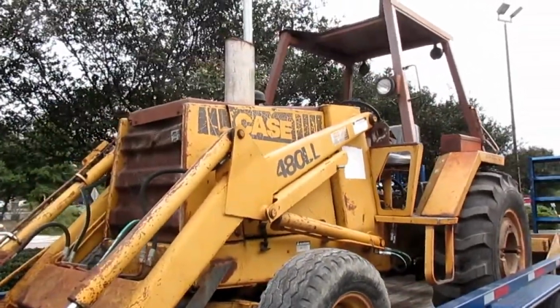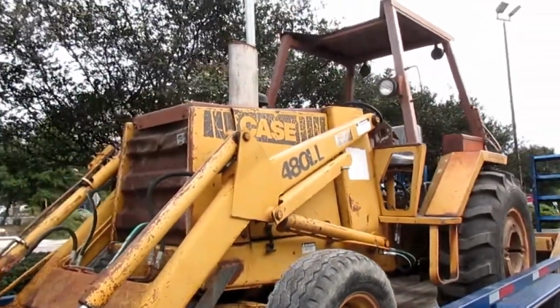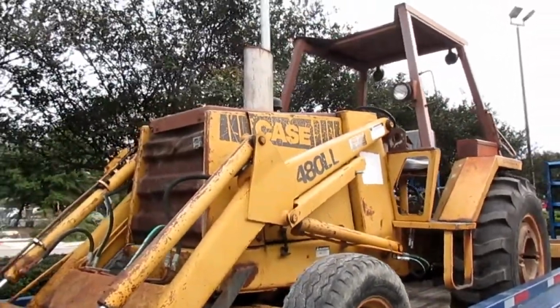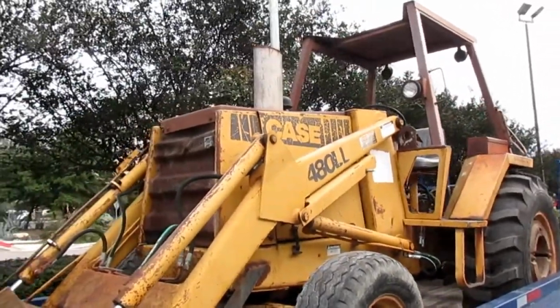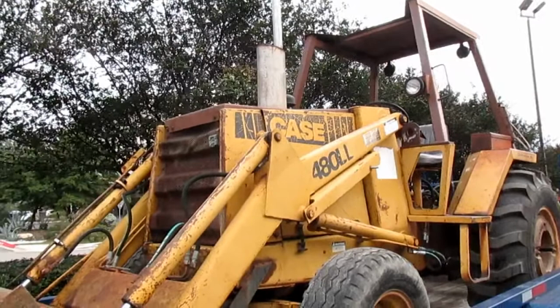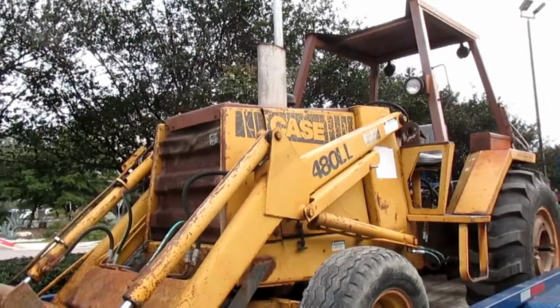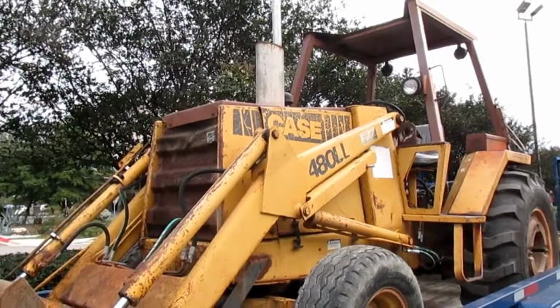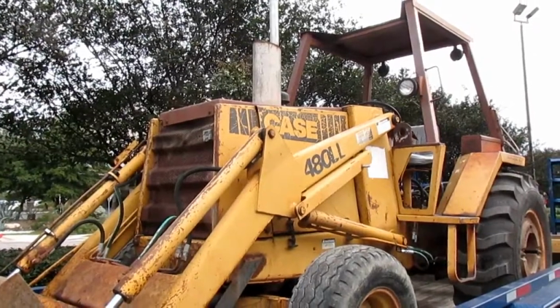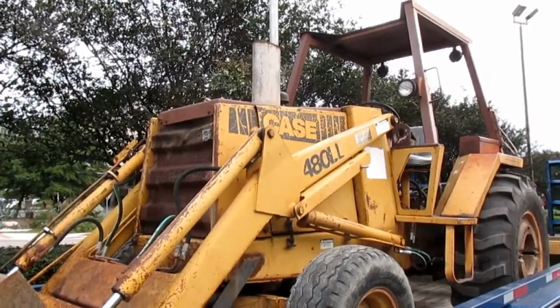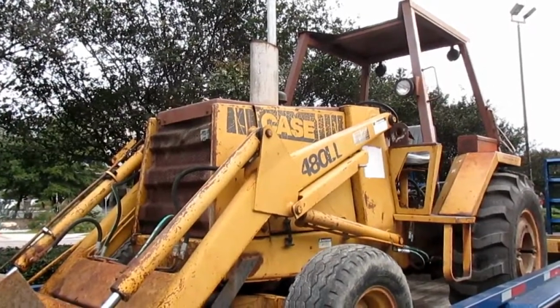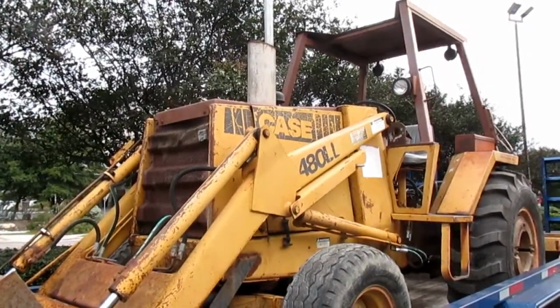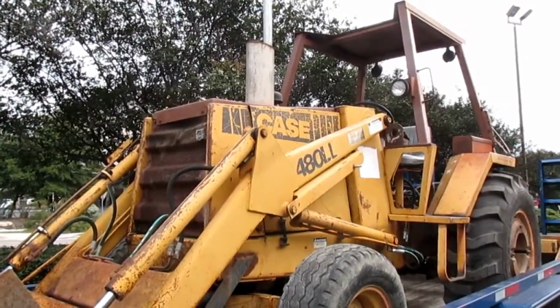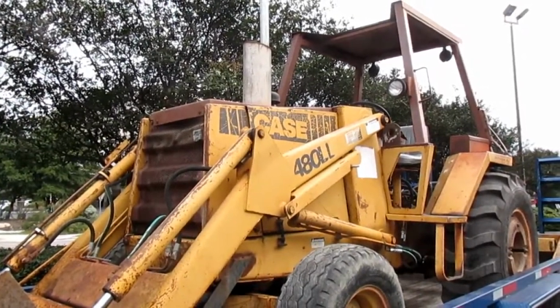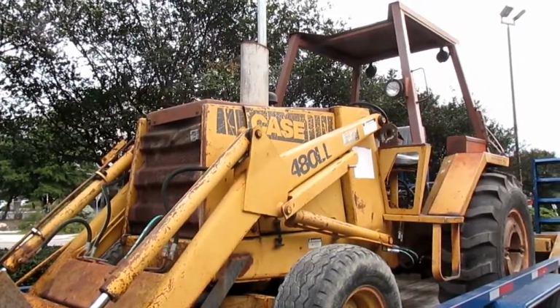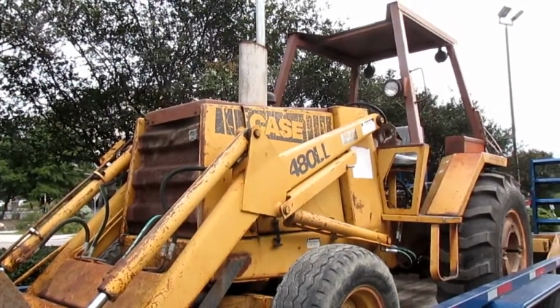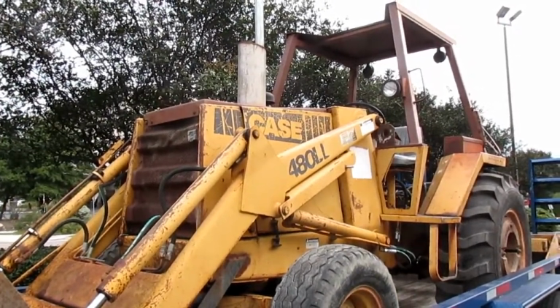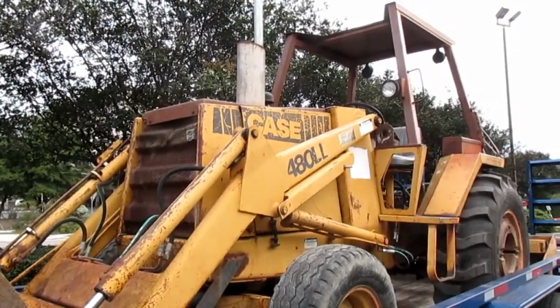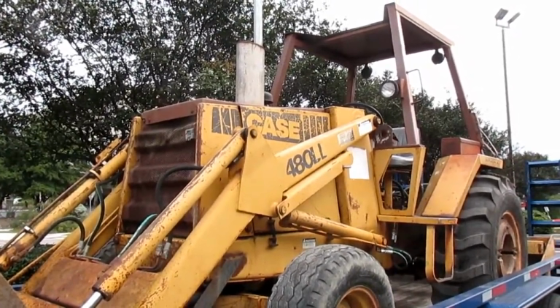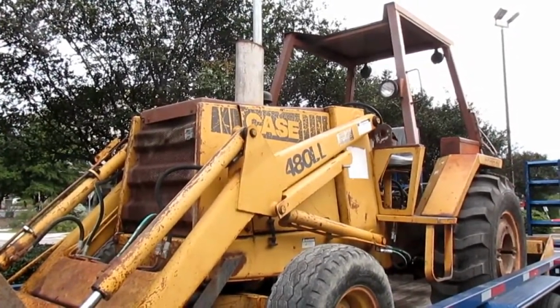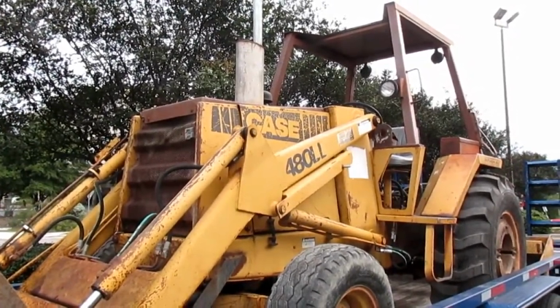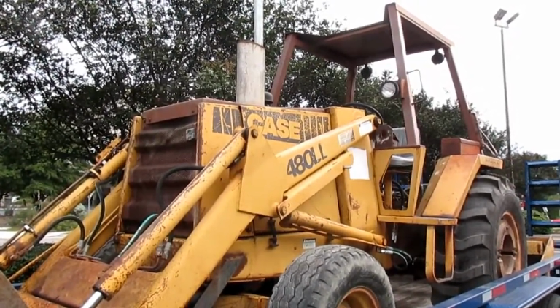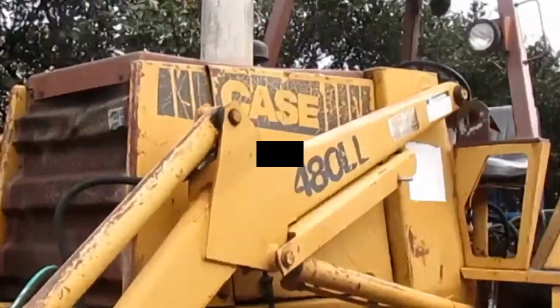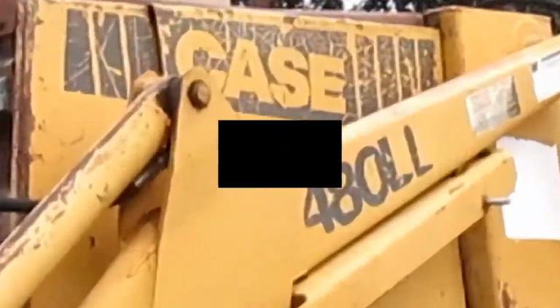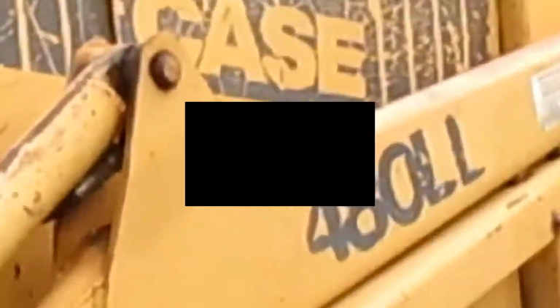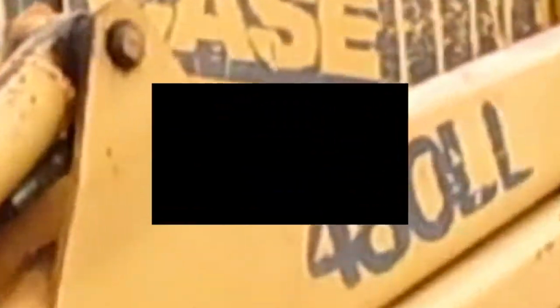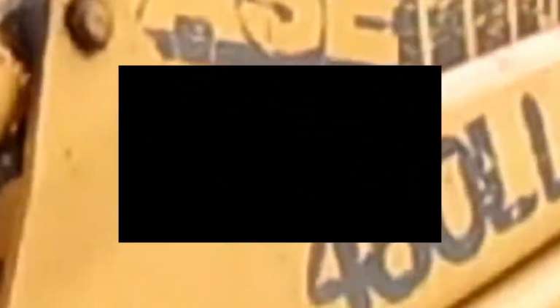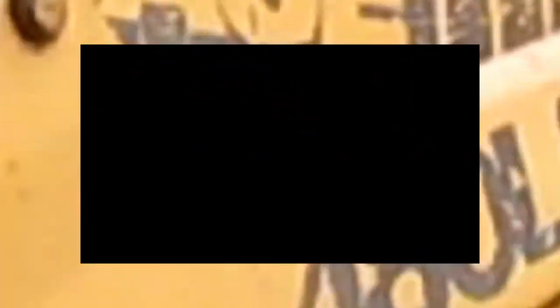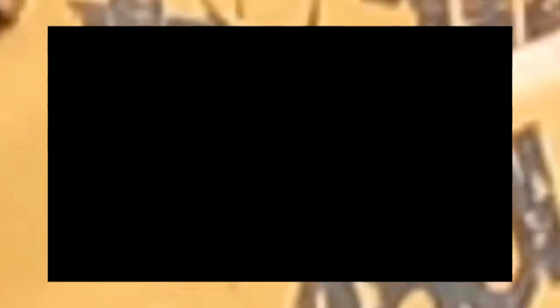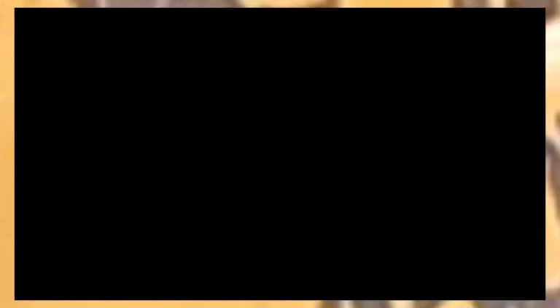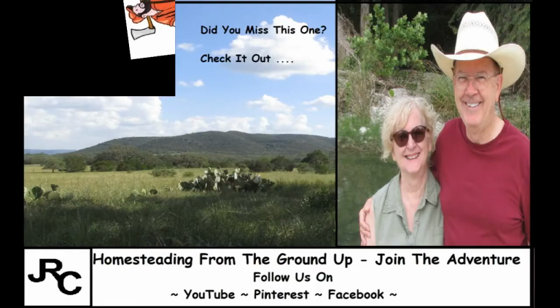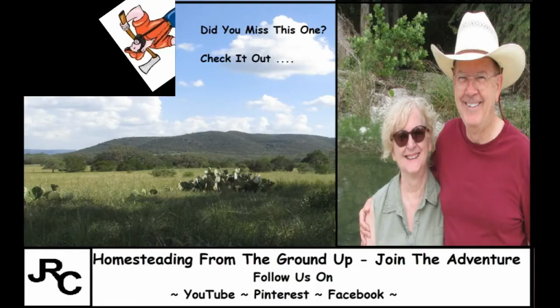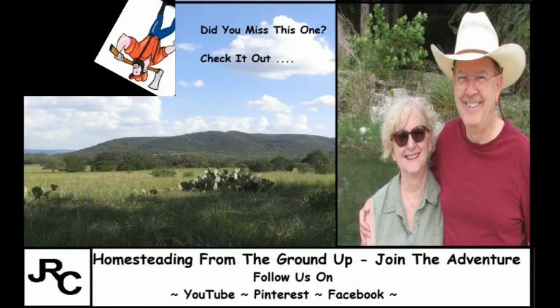We'd love to have you so you can join our adventure as we build our homestead from the ground up. And this is one of the tools we'll be using. So stay tuned. Bye y'all.